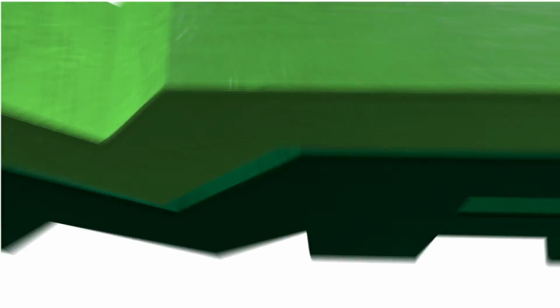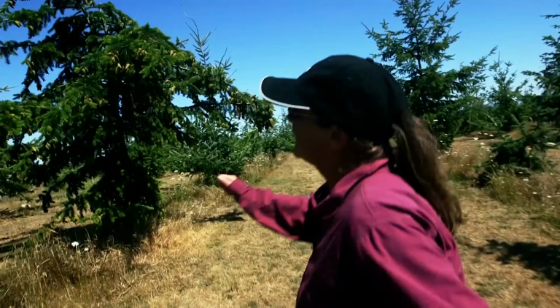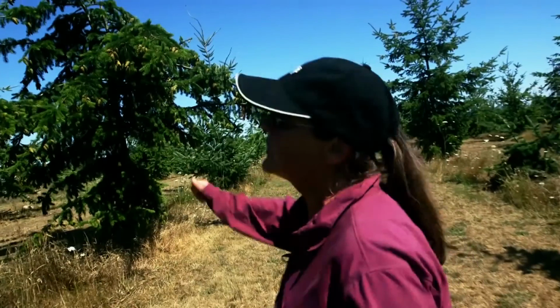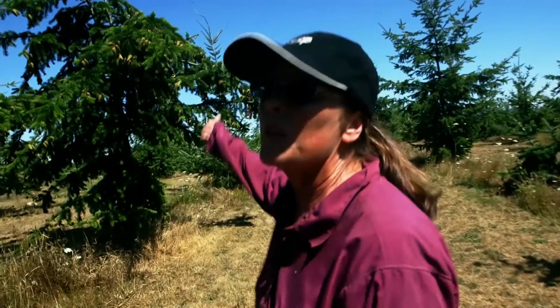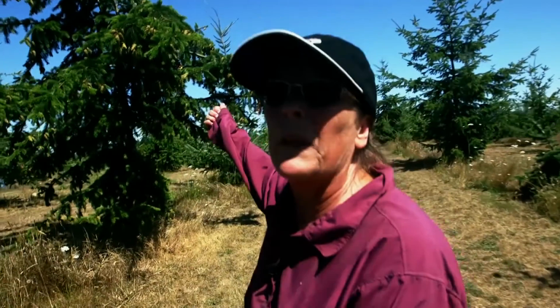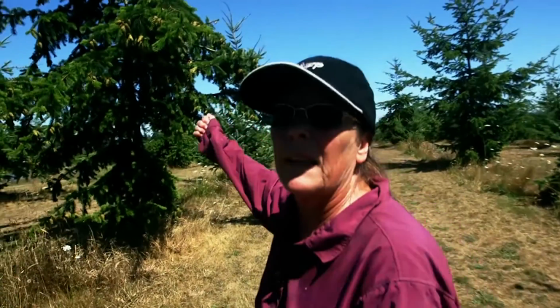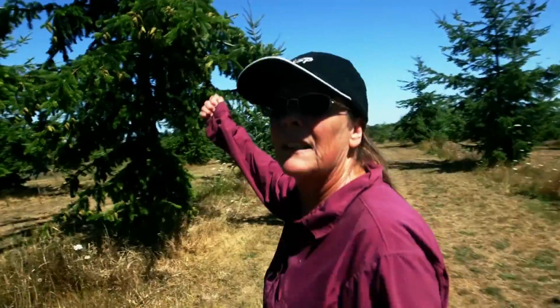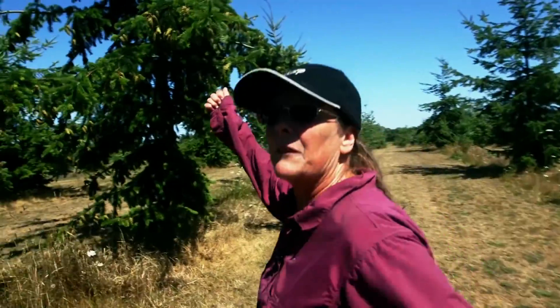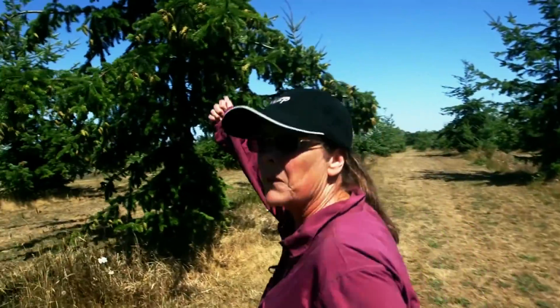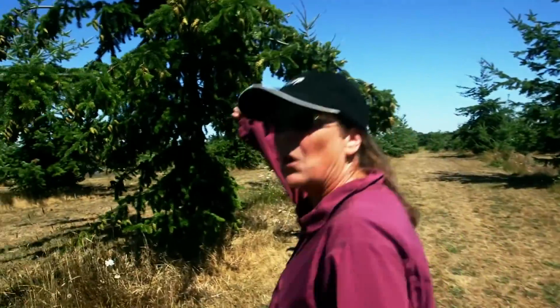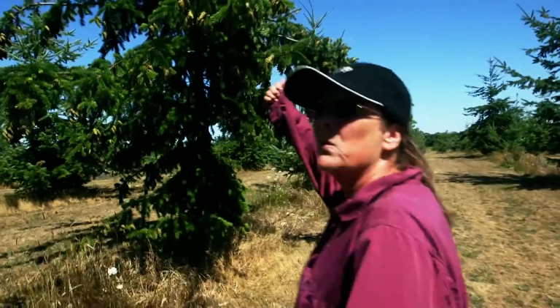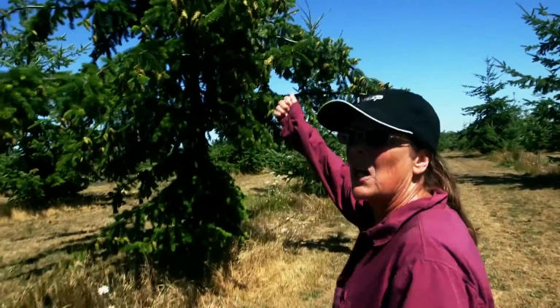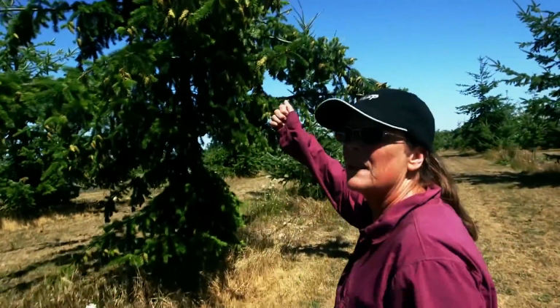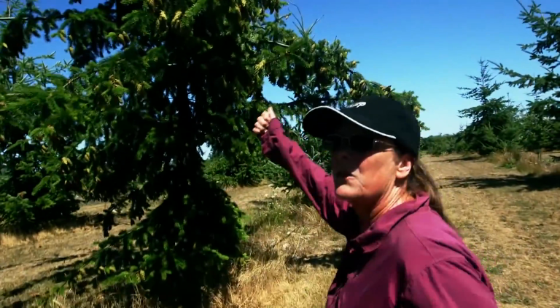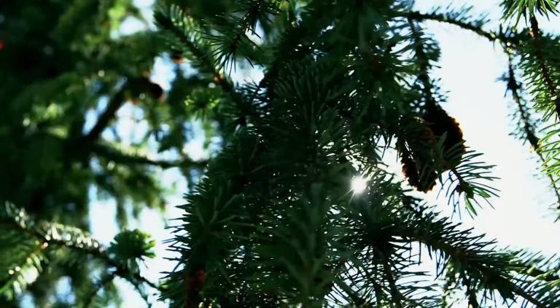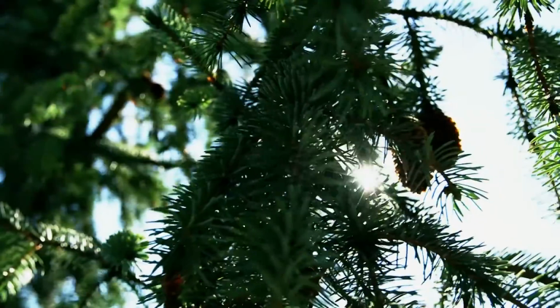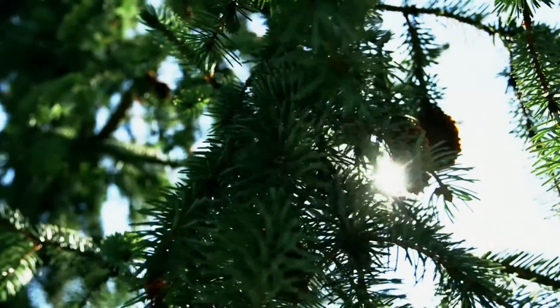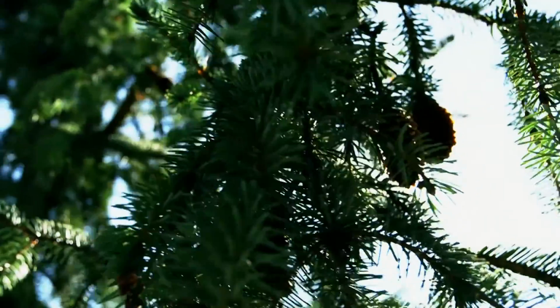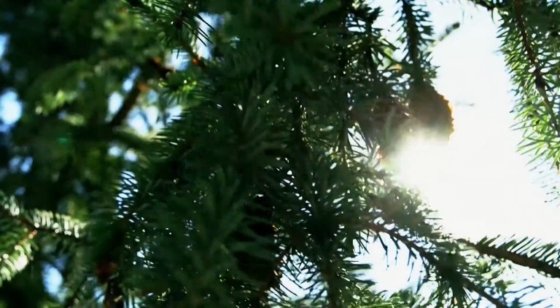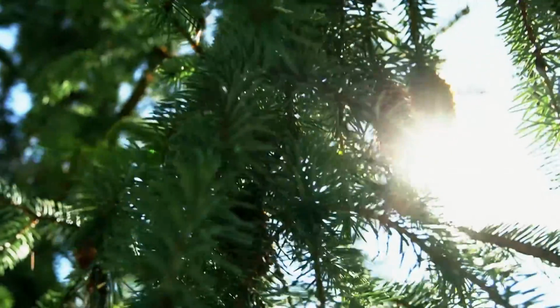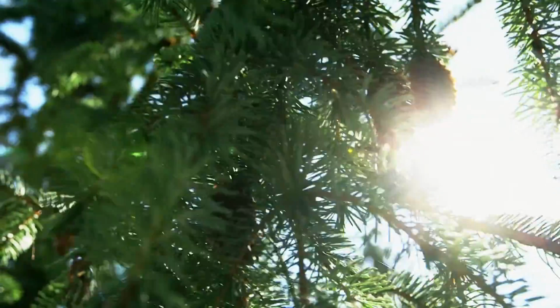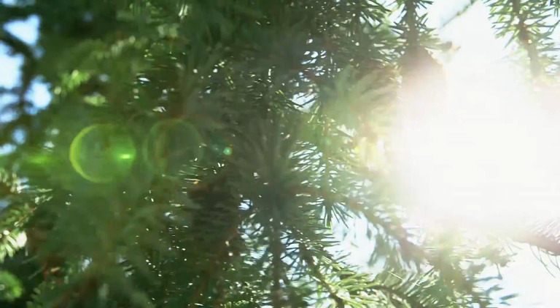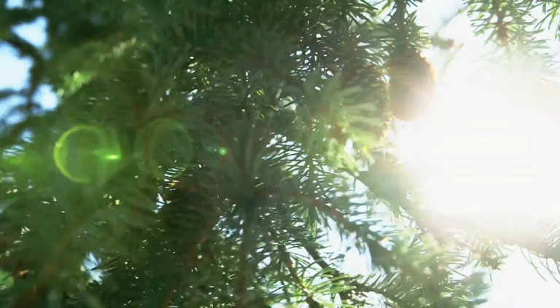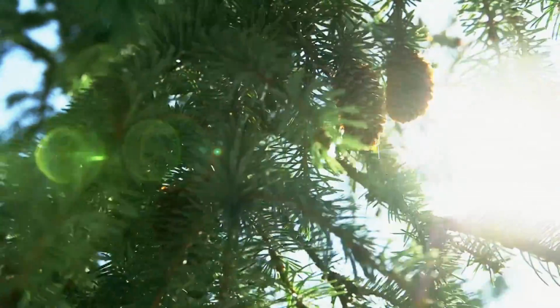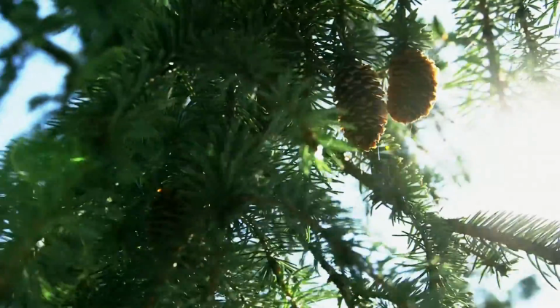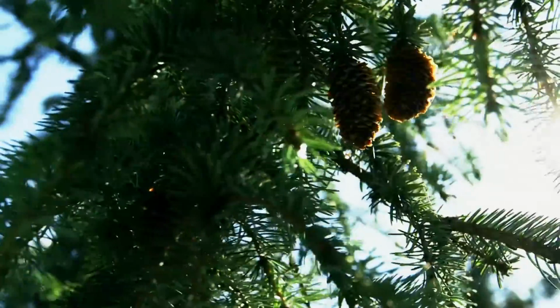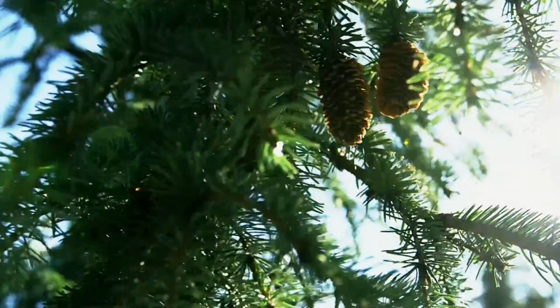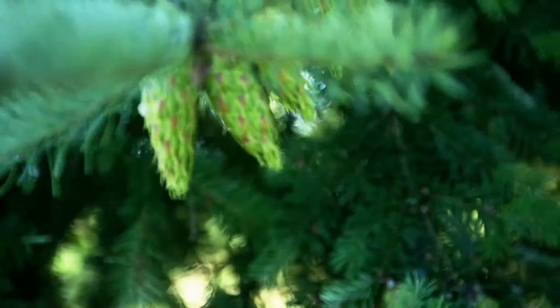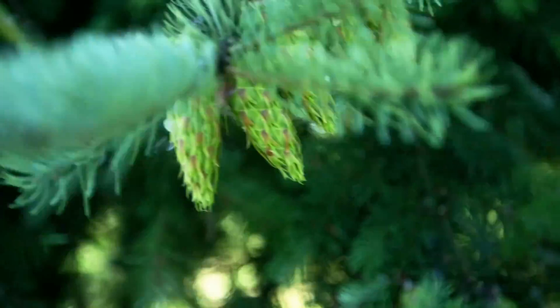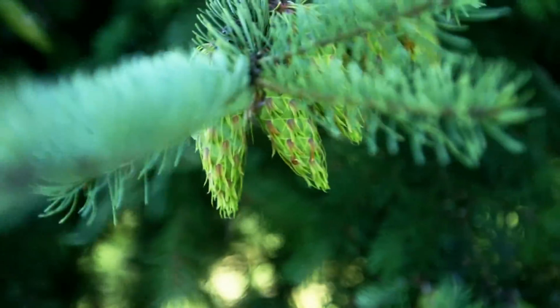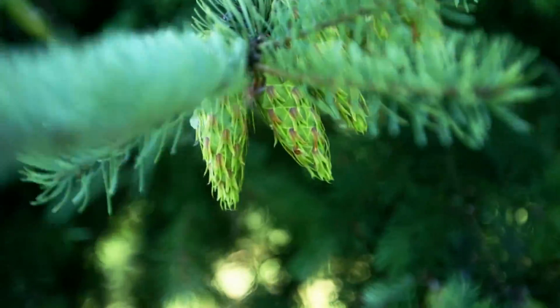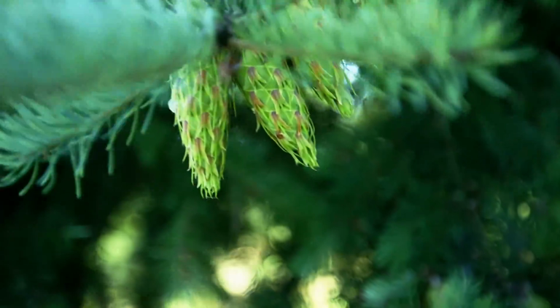The seed we're going to collect from the cones on these trees are going to produce some of the best trees in coastal British Columbia.